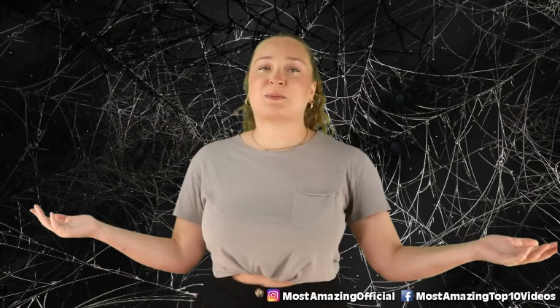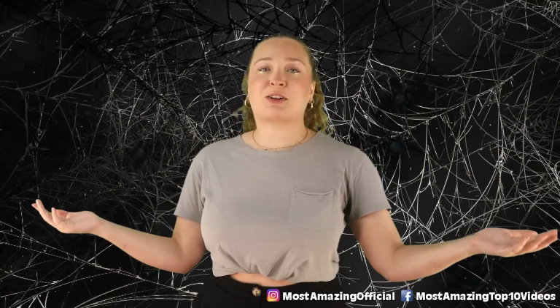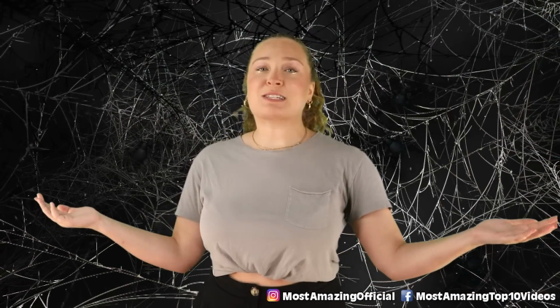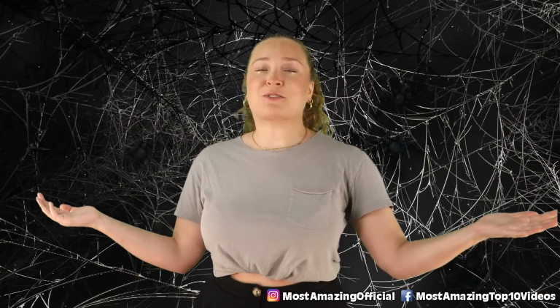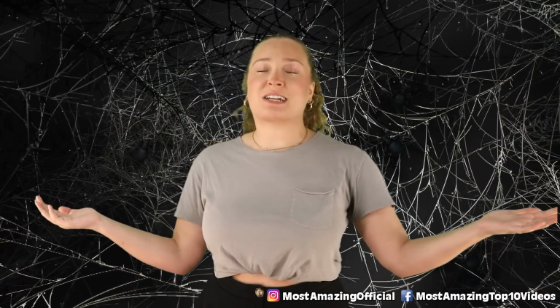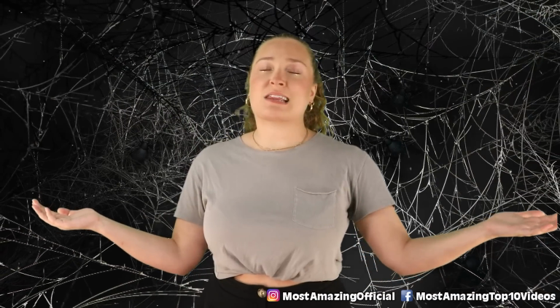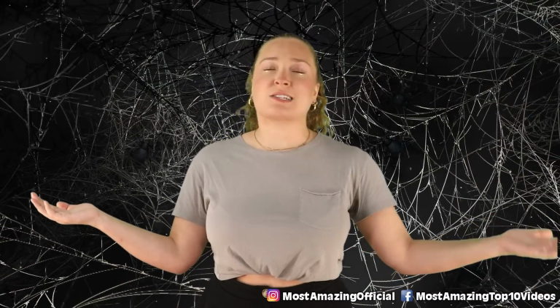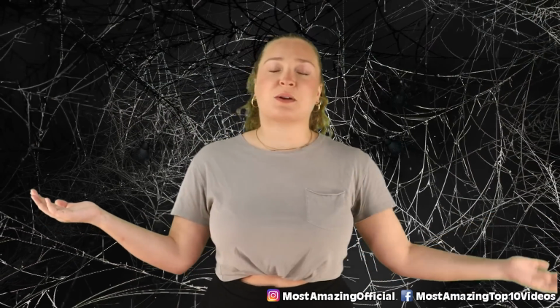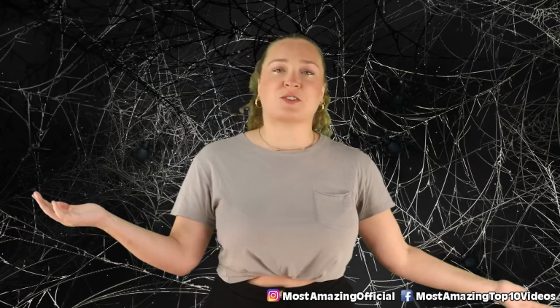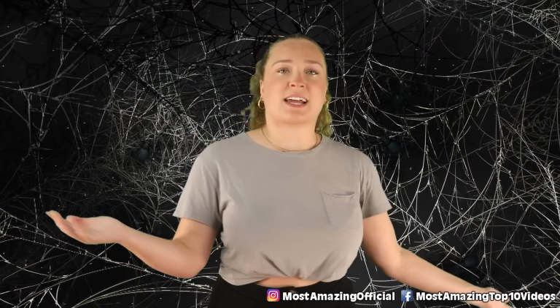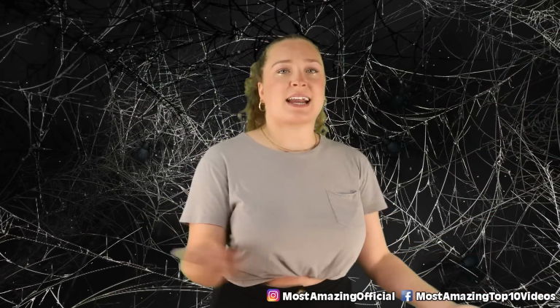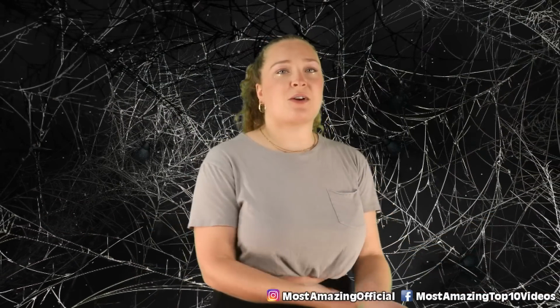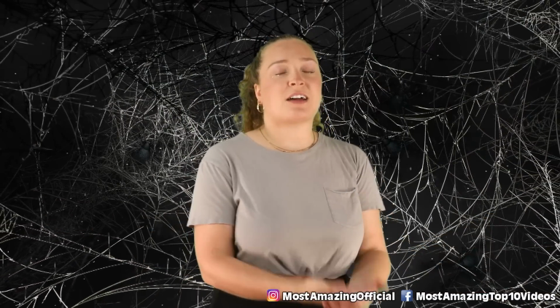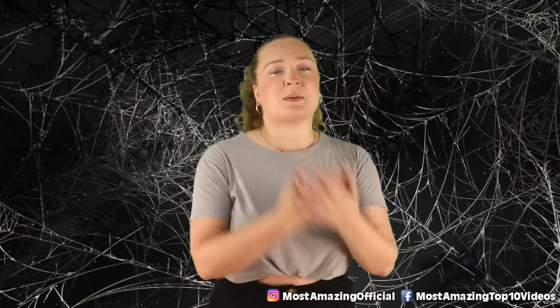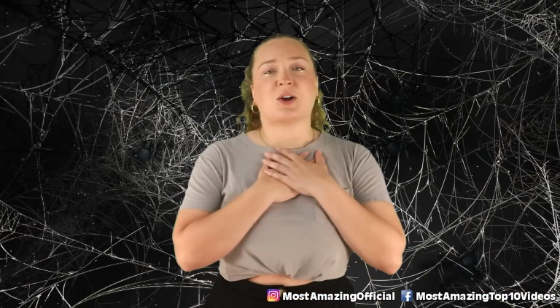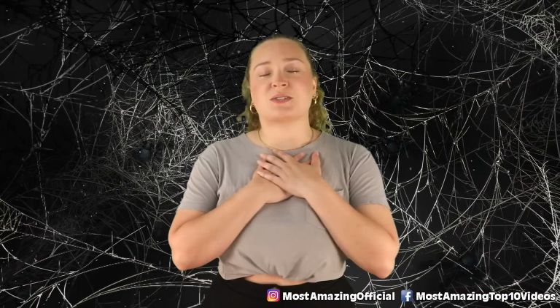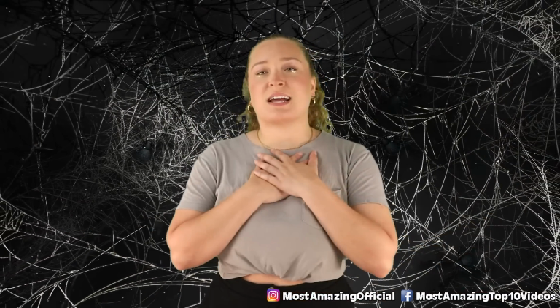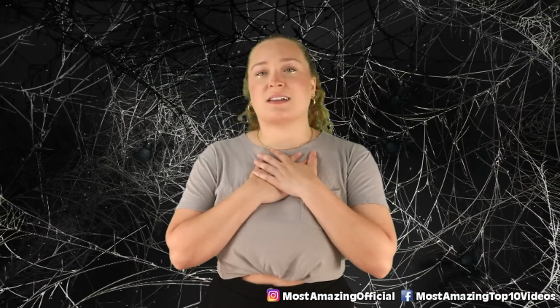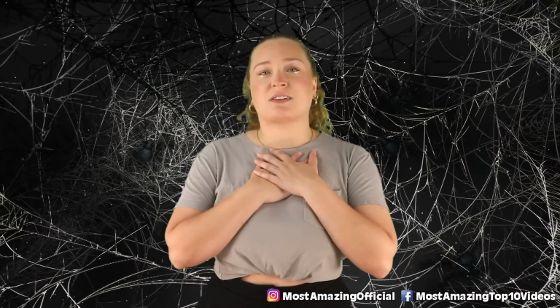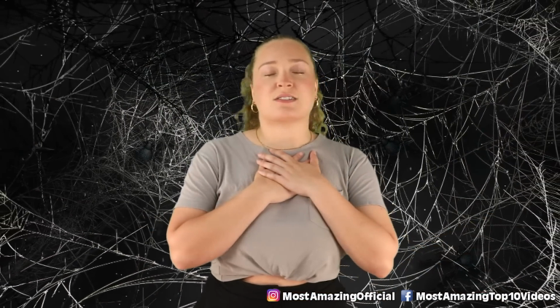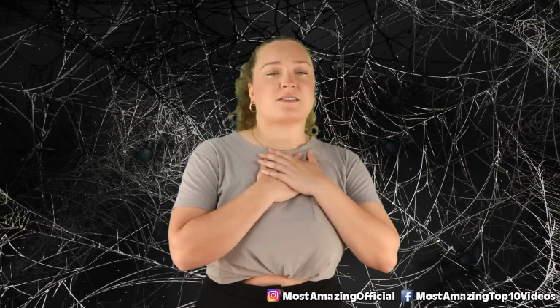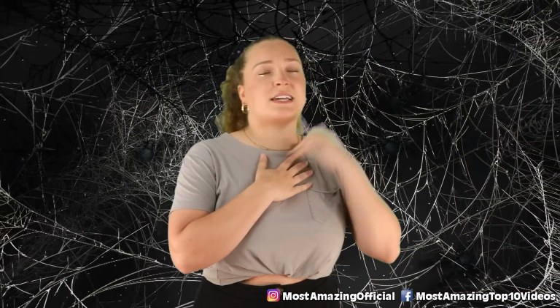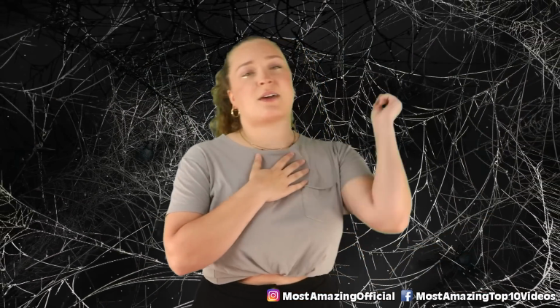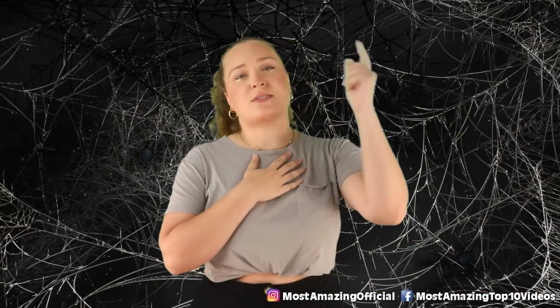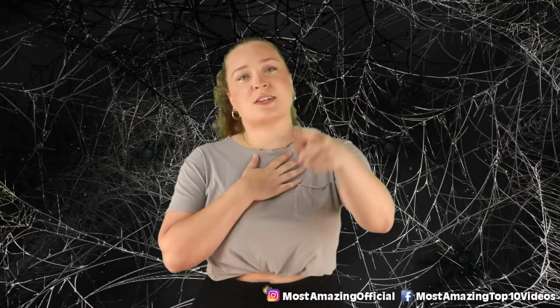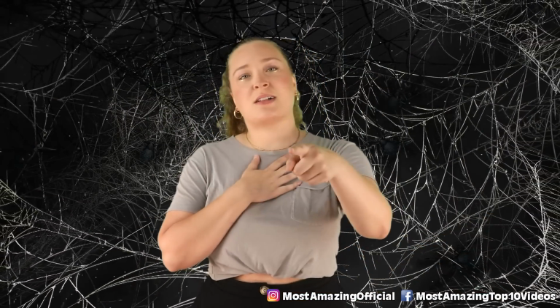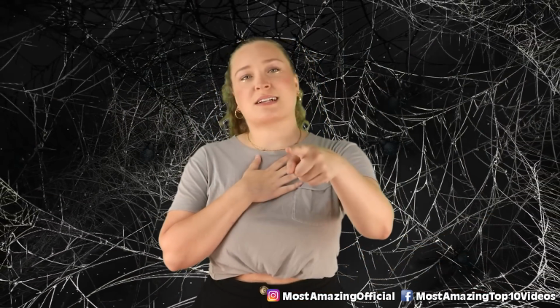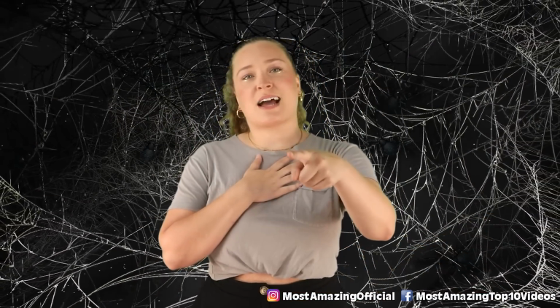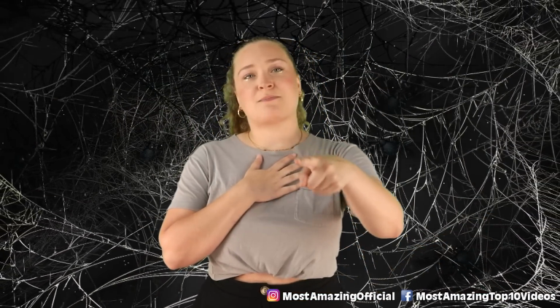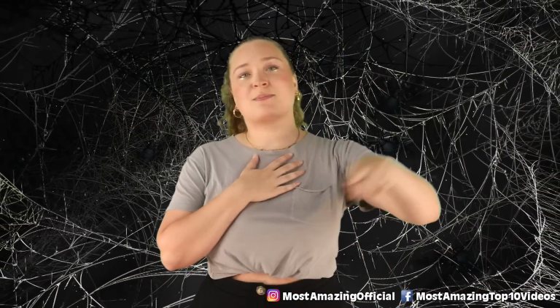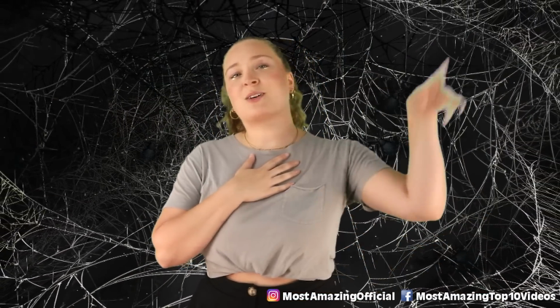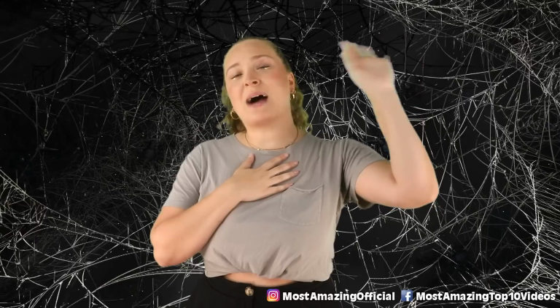Alright guys, that has been our list for today, thanks so much for checking it out. I've been your host today, Olivia Kozlowski, and I will see you all next time. Goodbye!